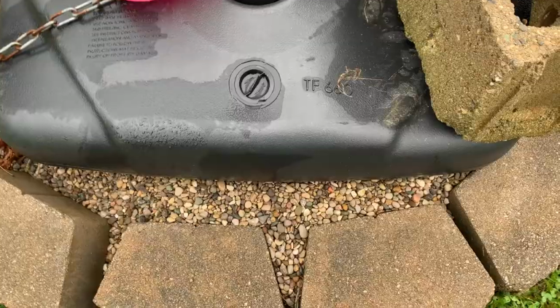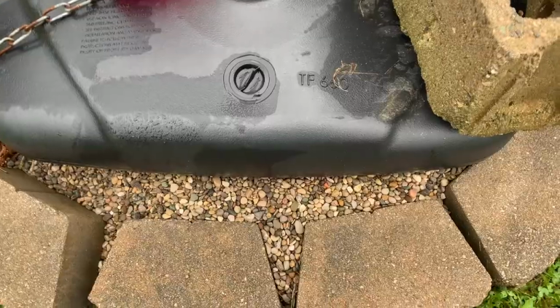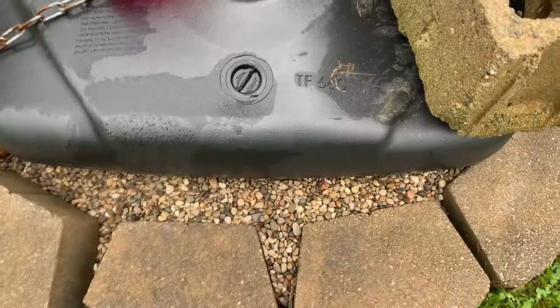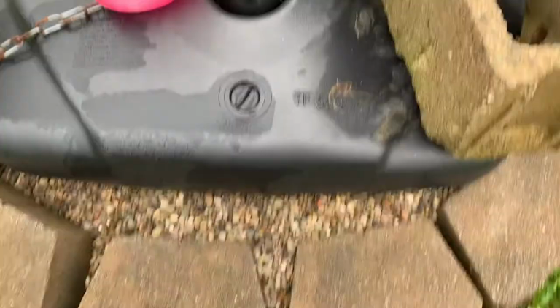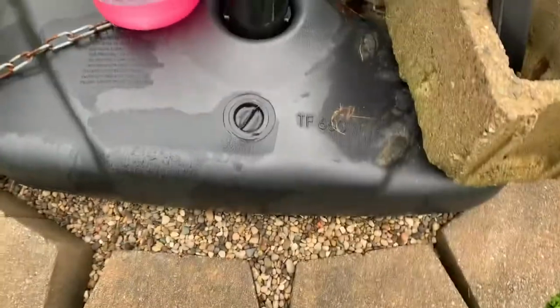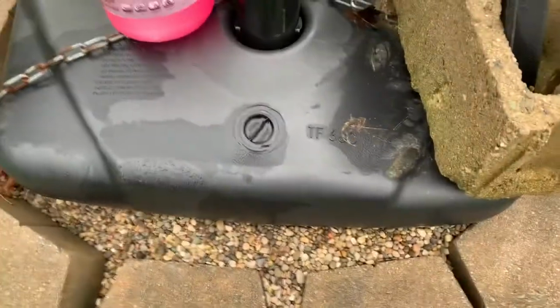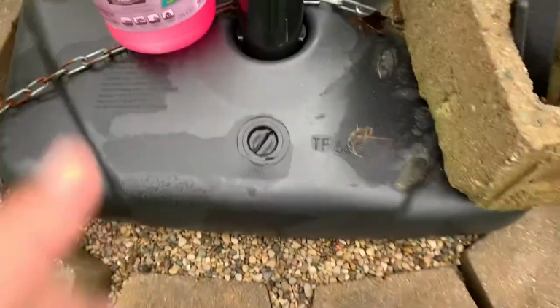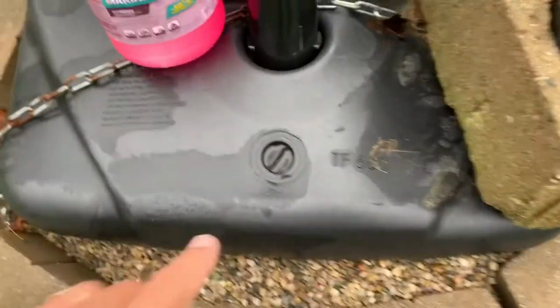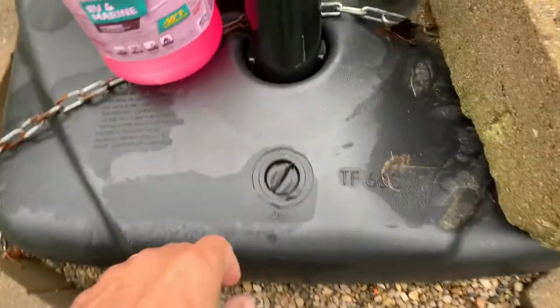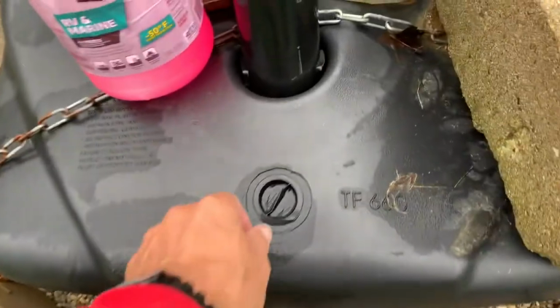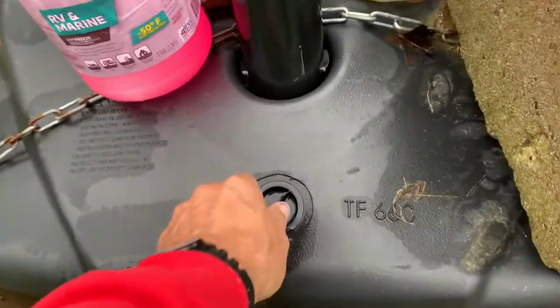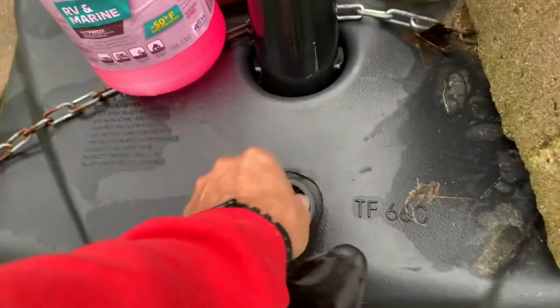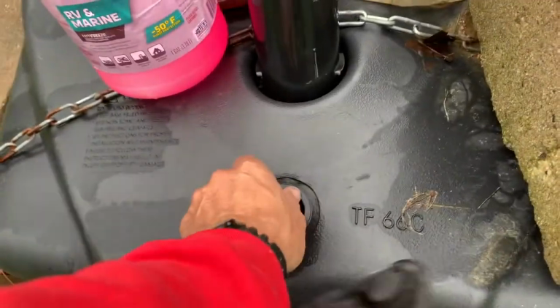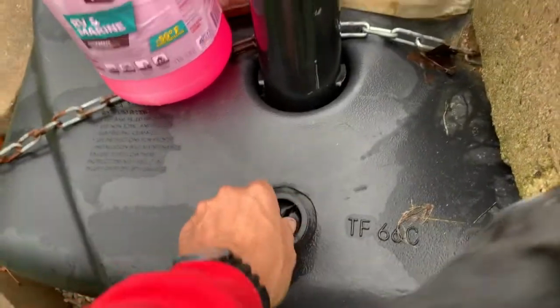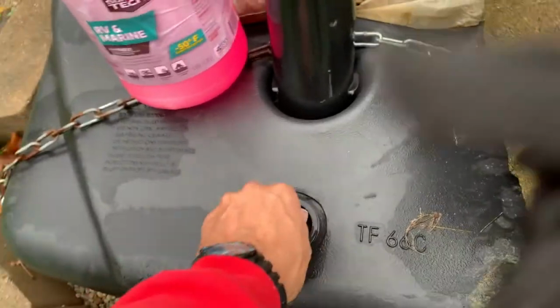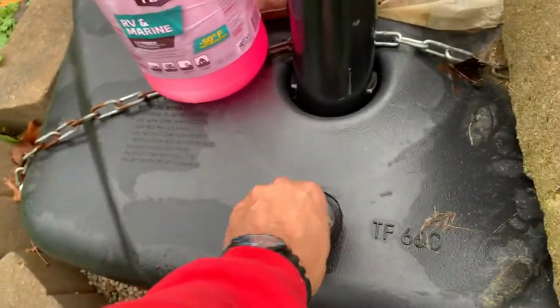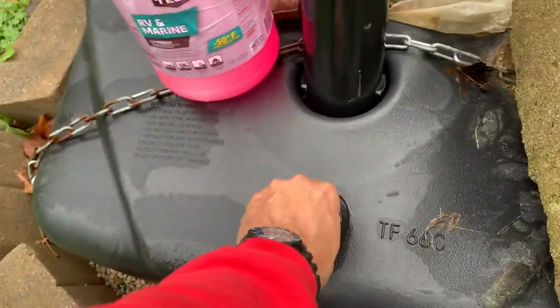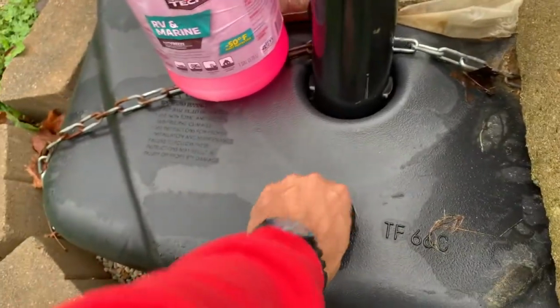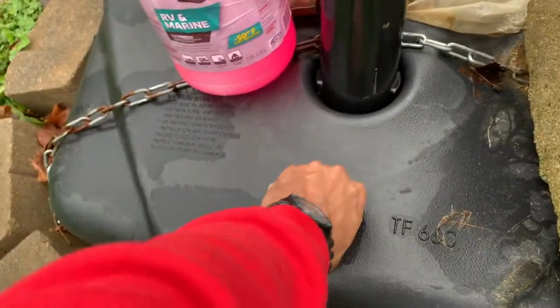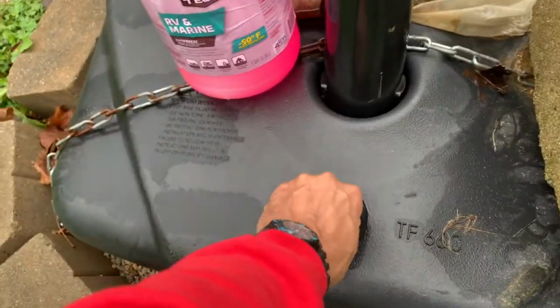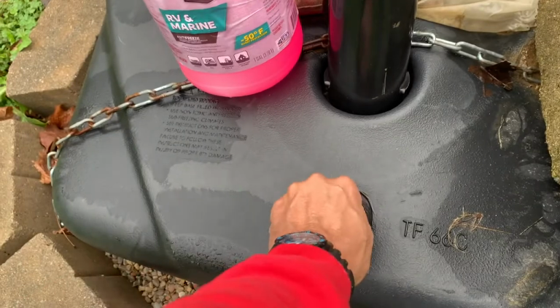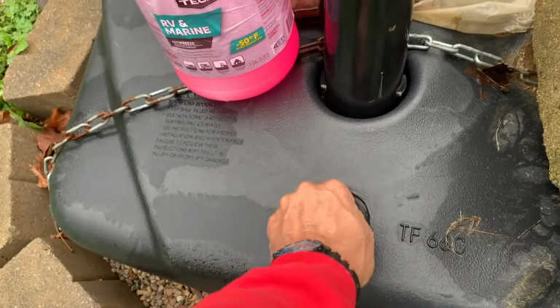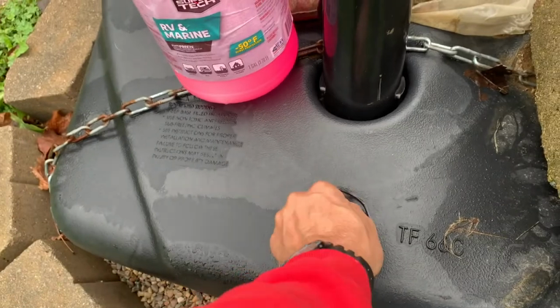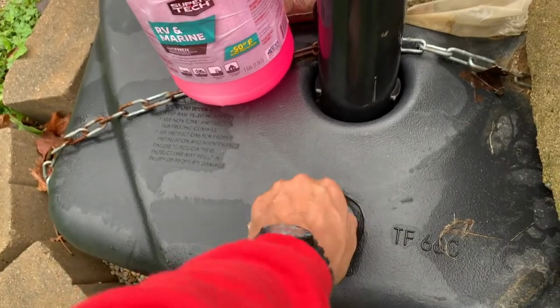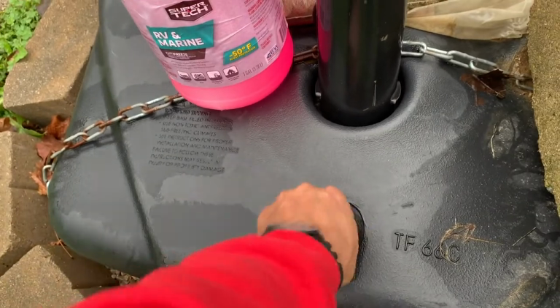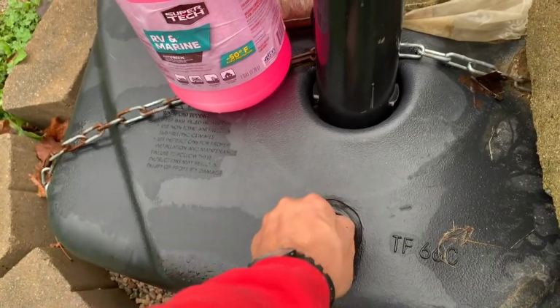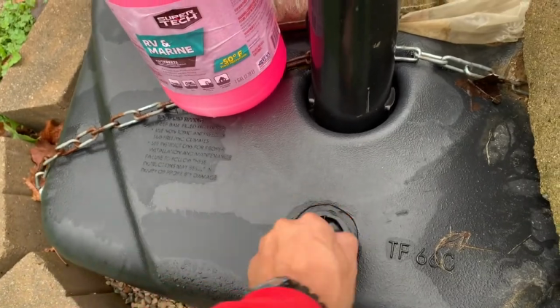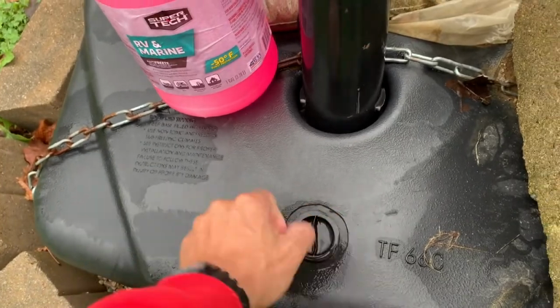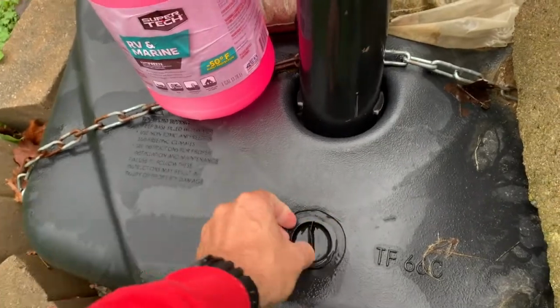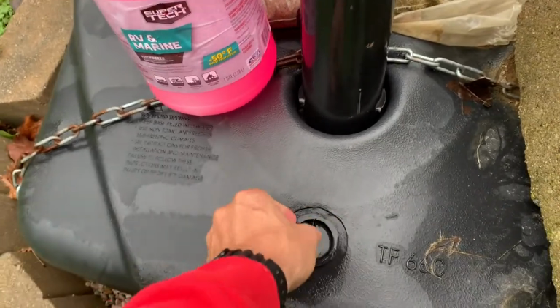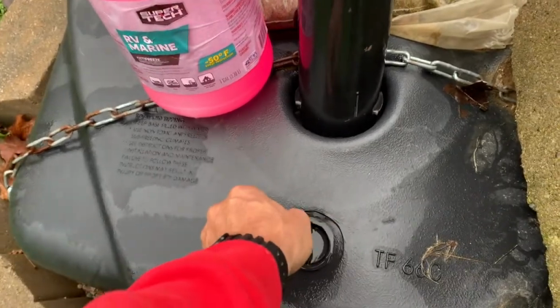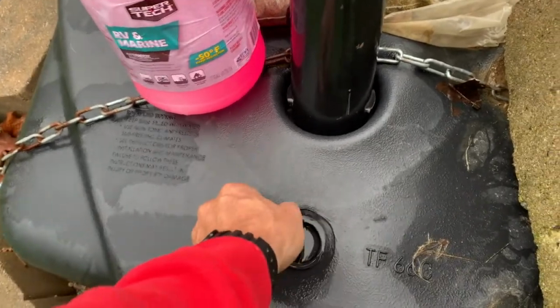Okay guys, there's our opening. We're going to go ahead and pop that out.